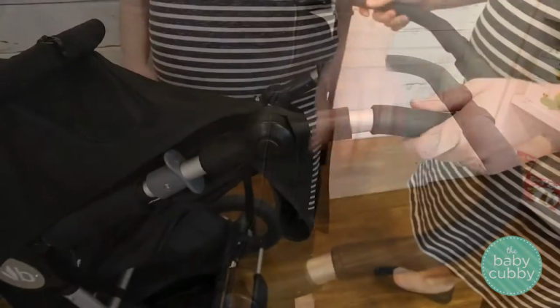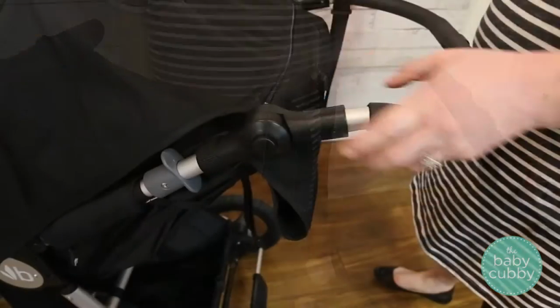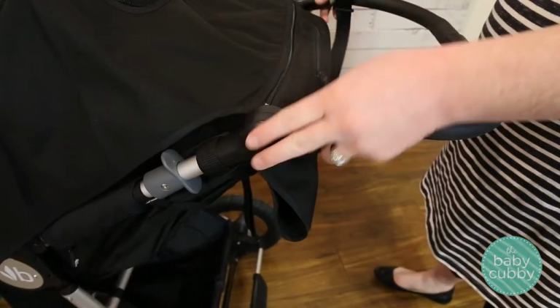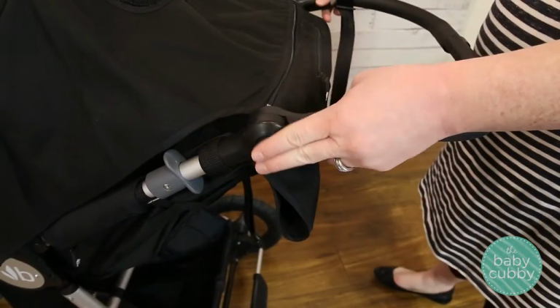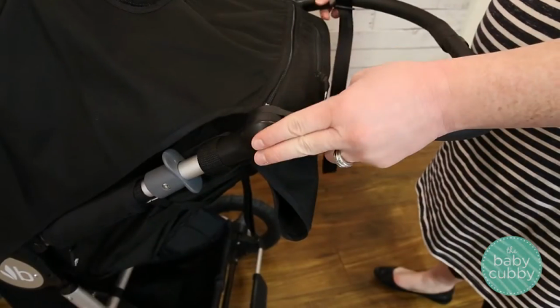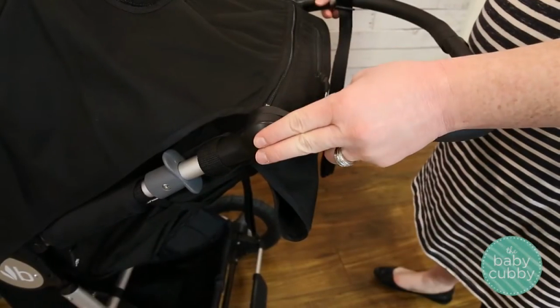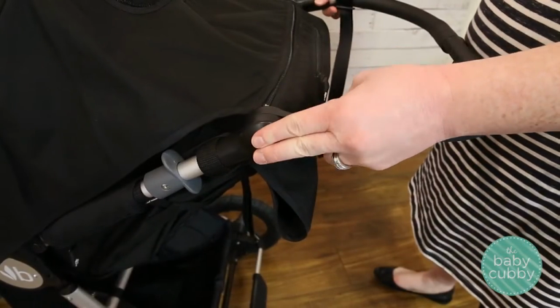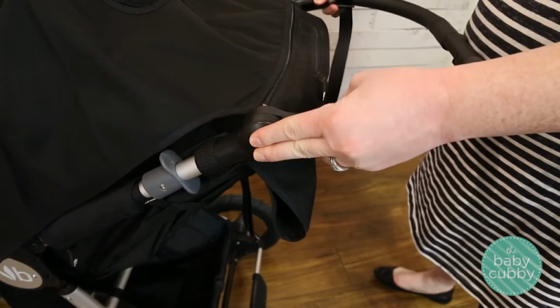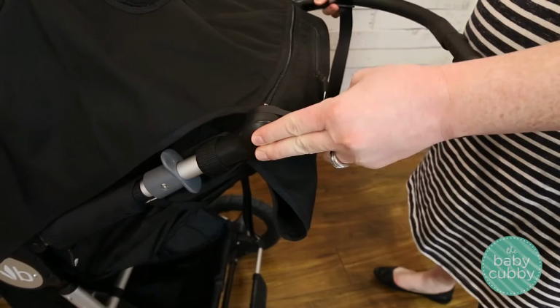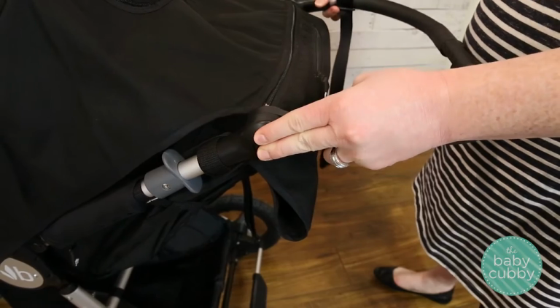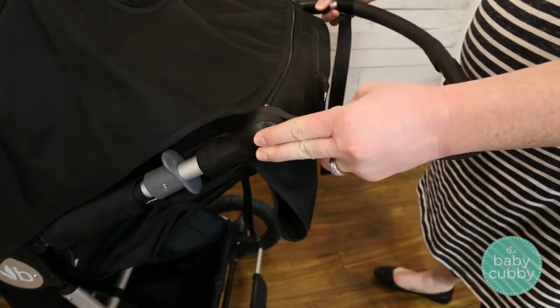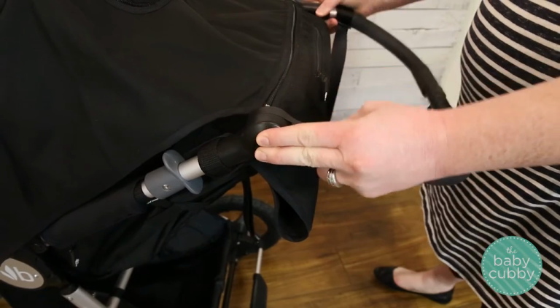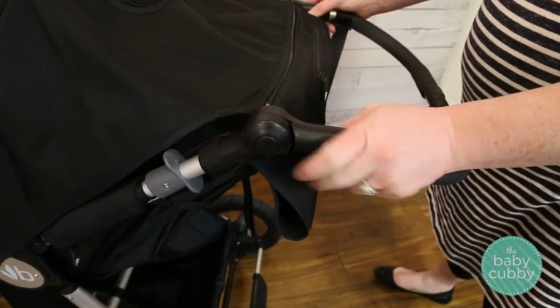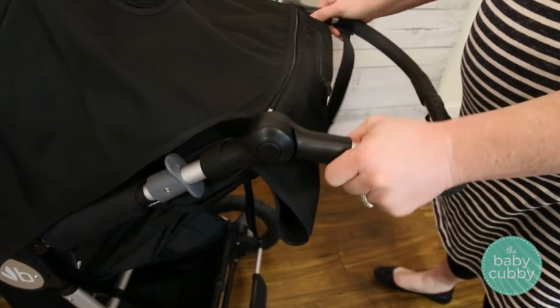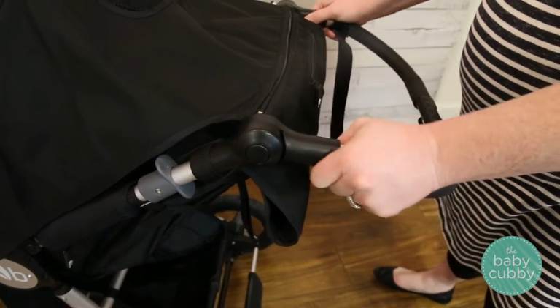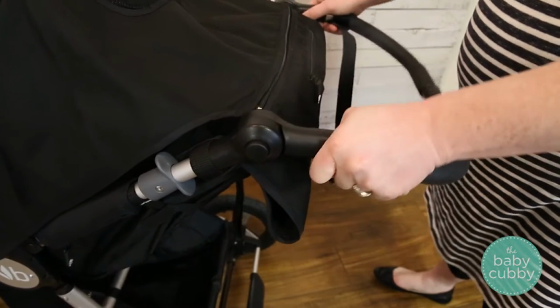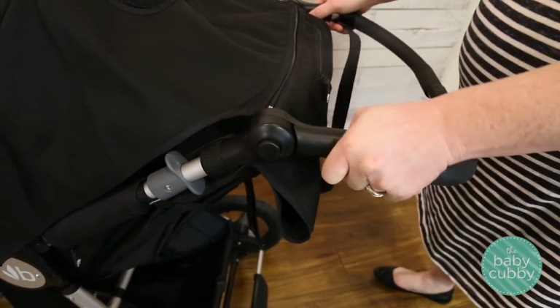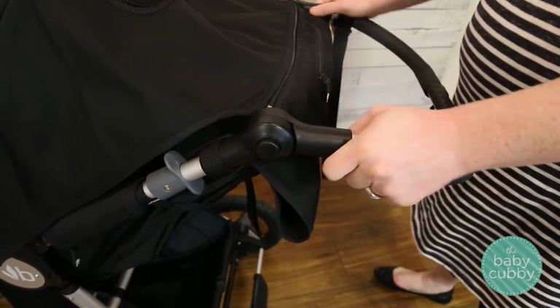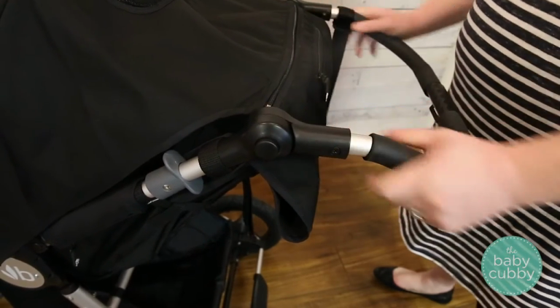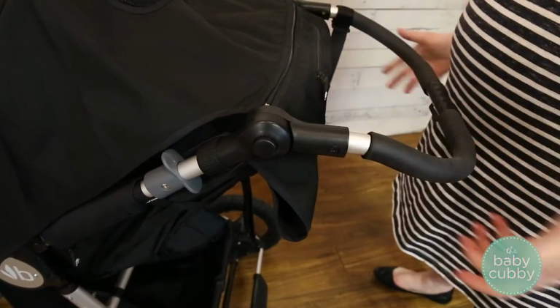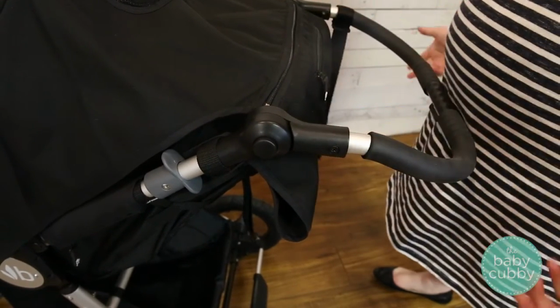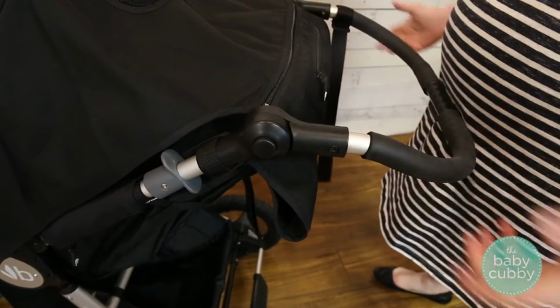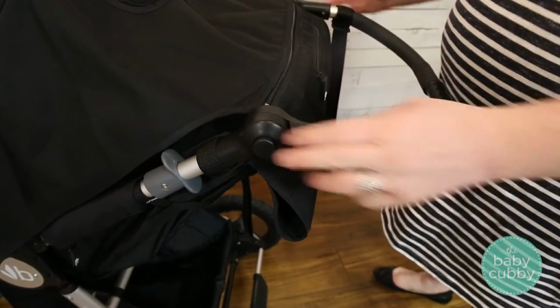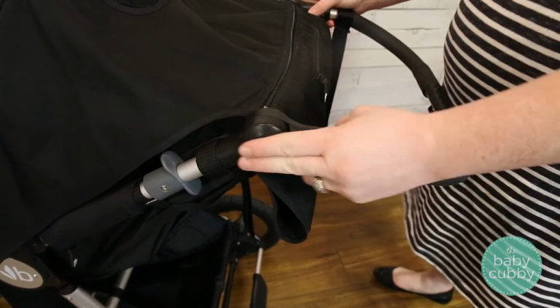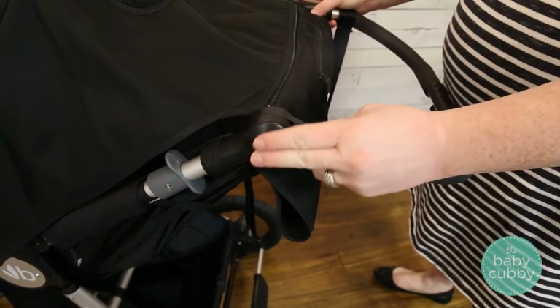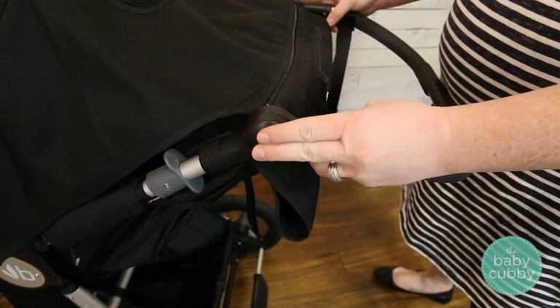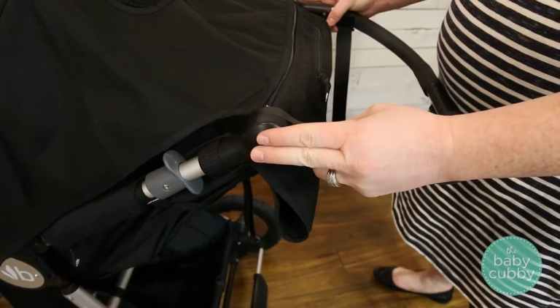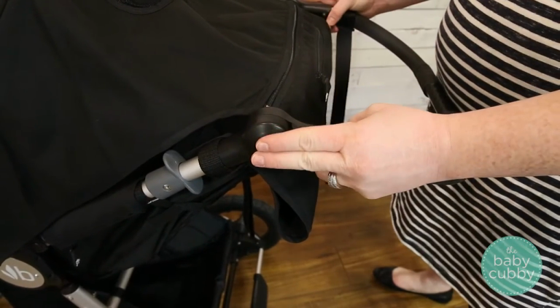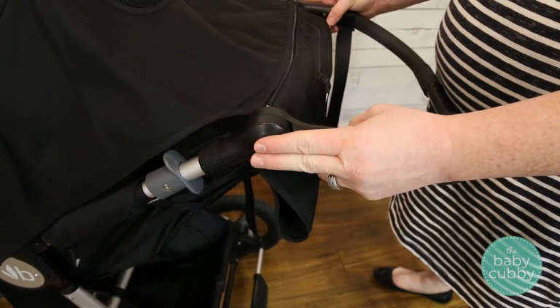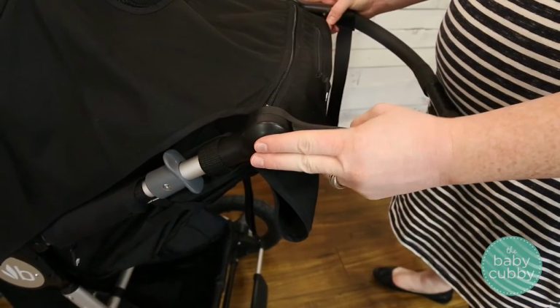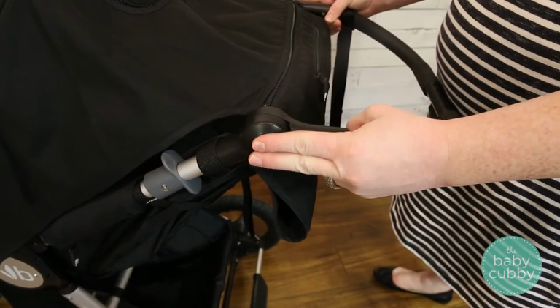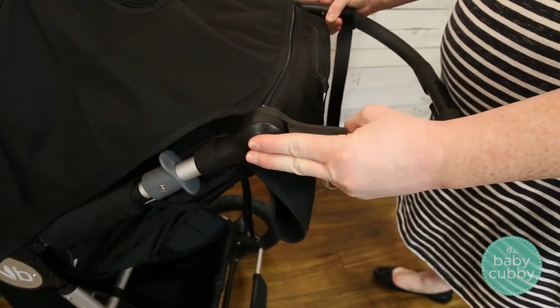To adjust the height of the handlebar, press the black buttons on either side and move the handle up or down to your preferred height.